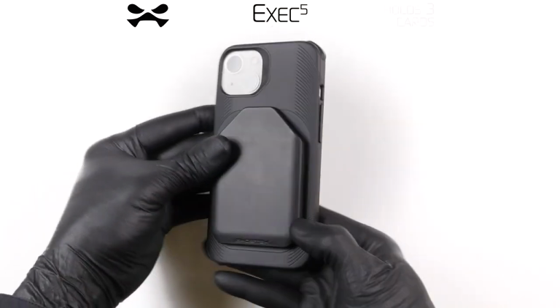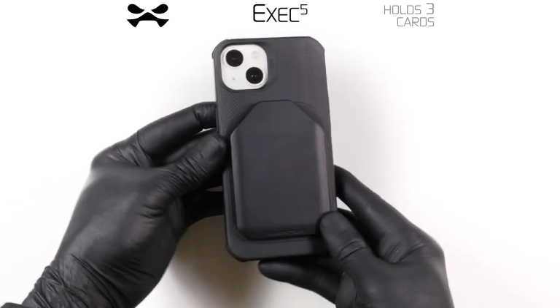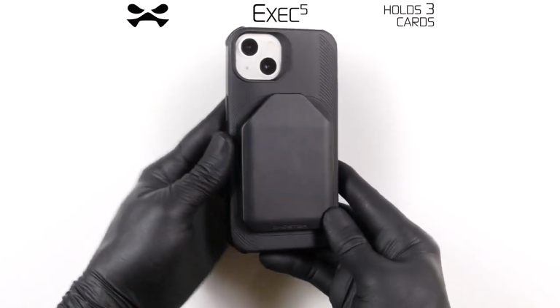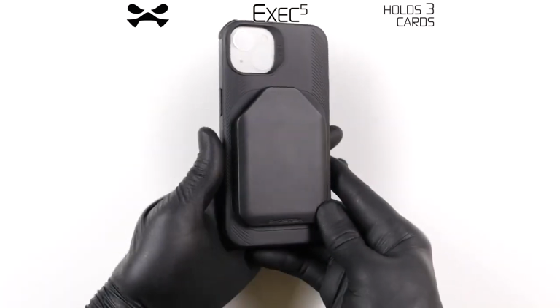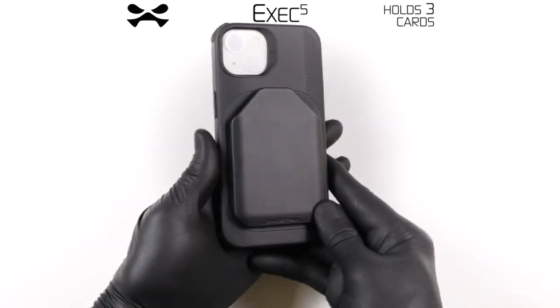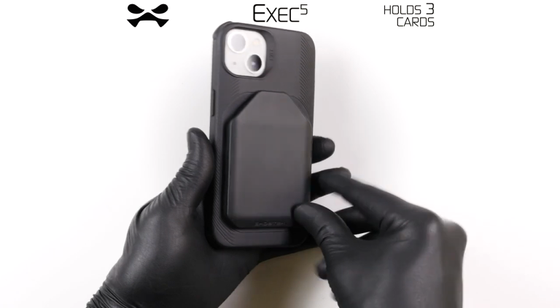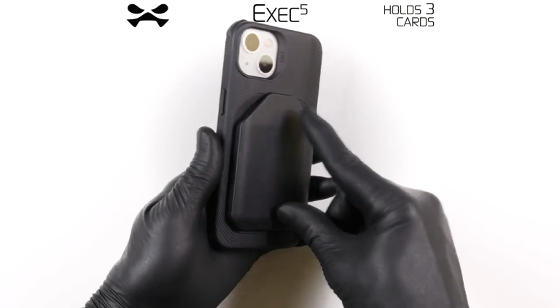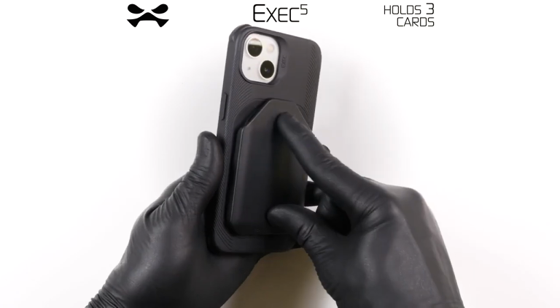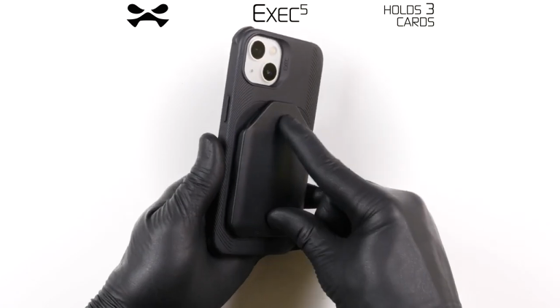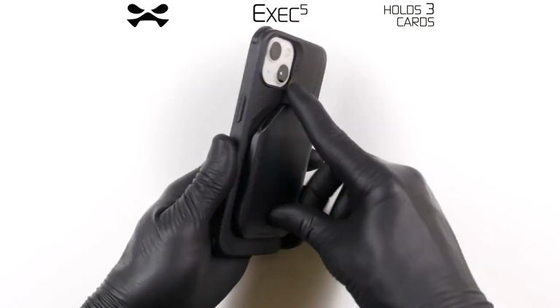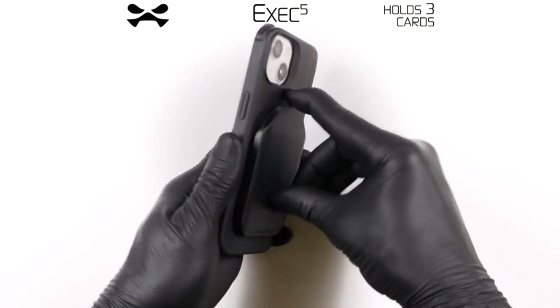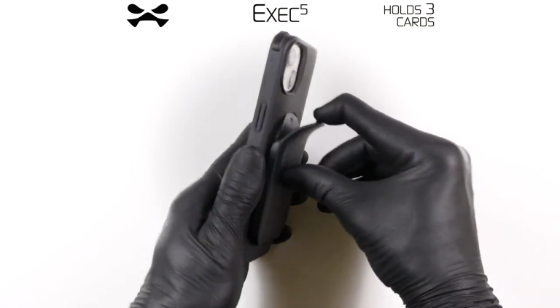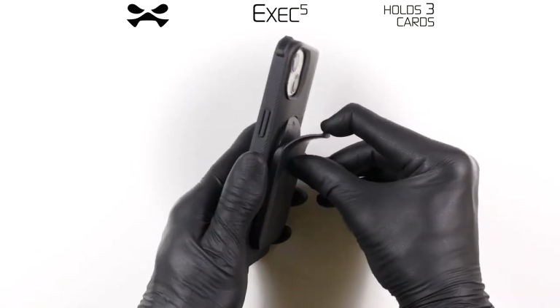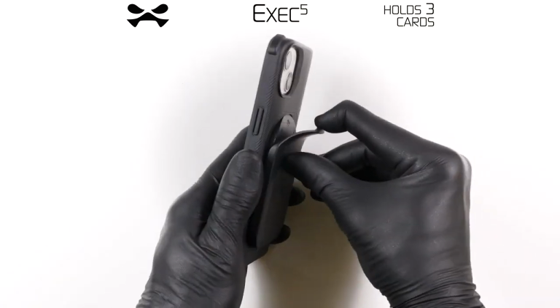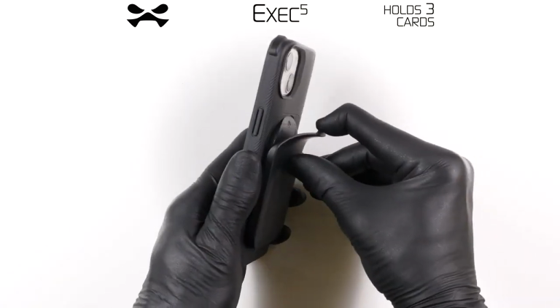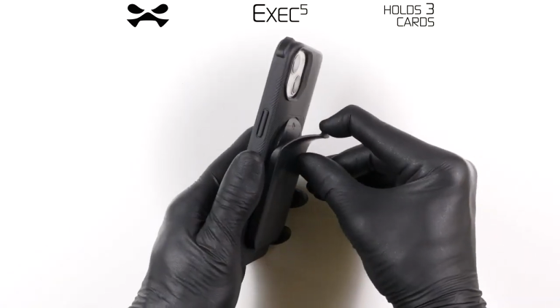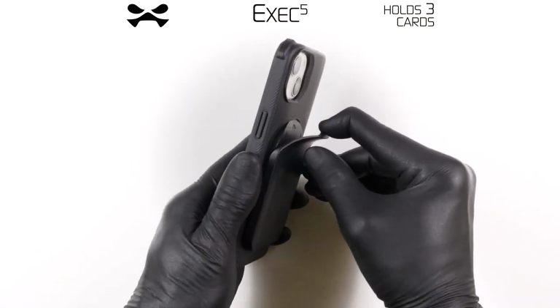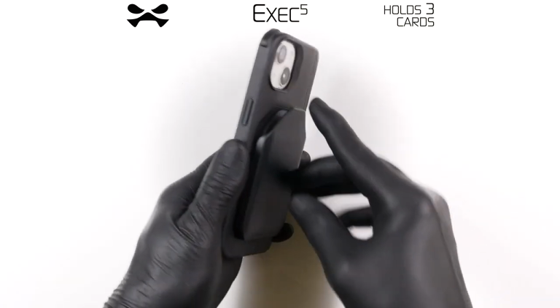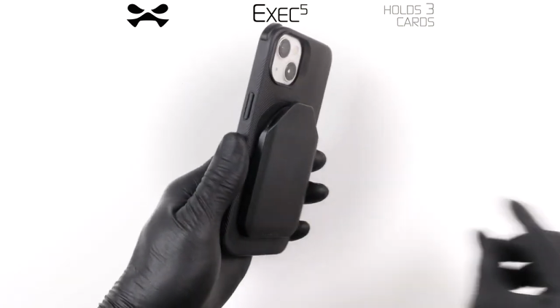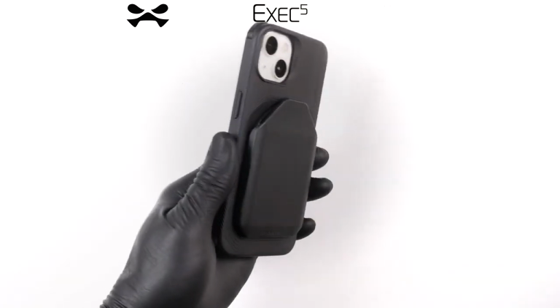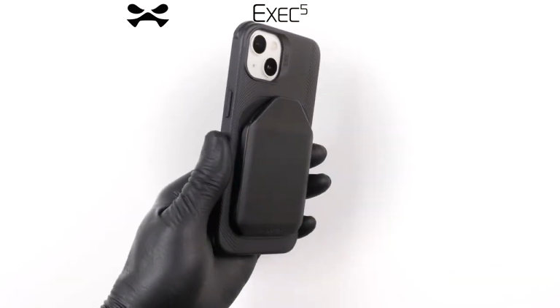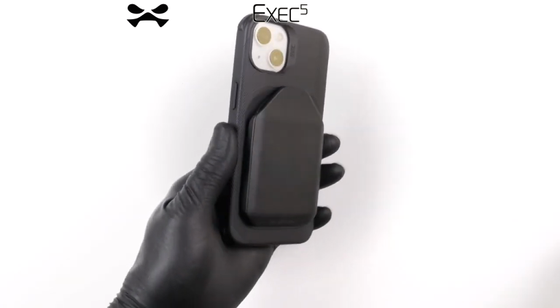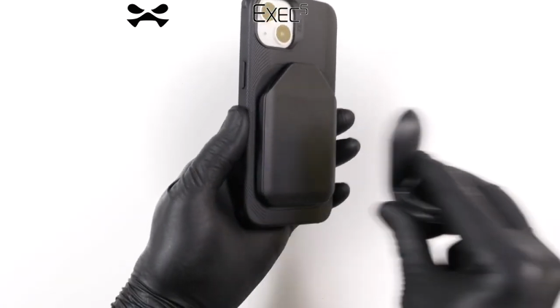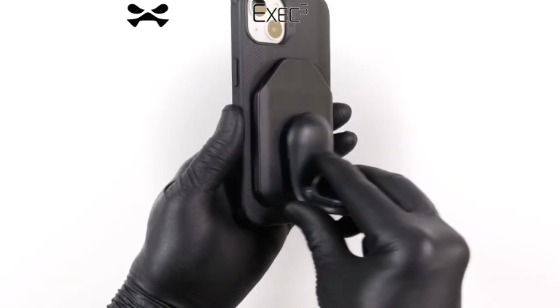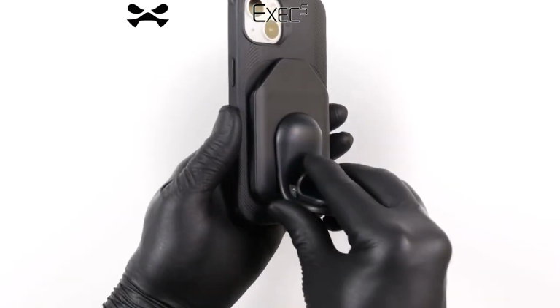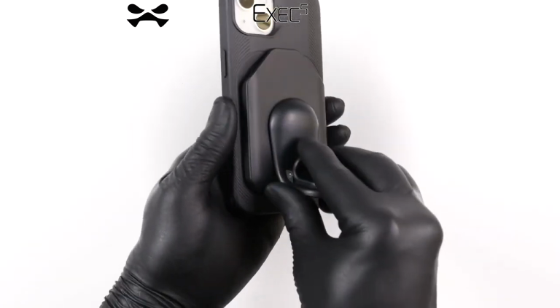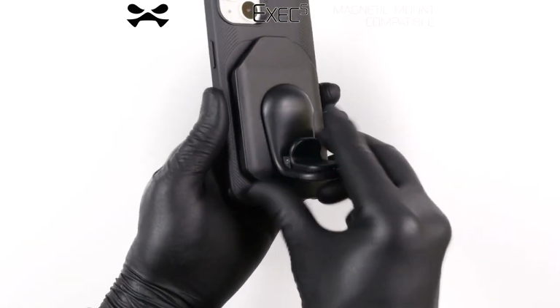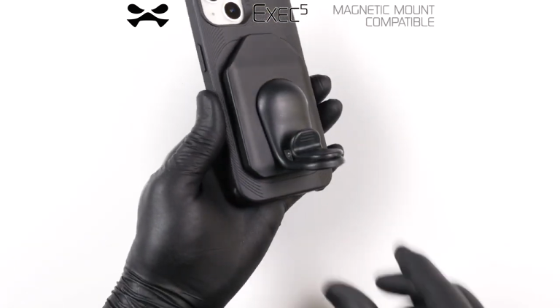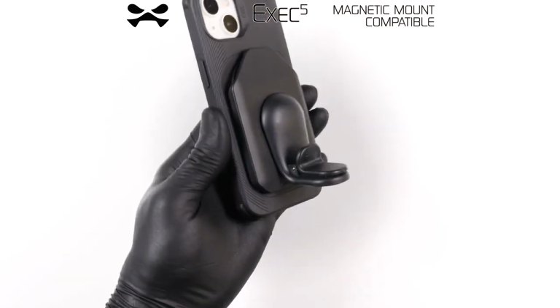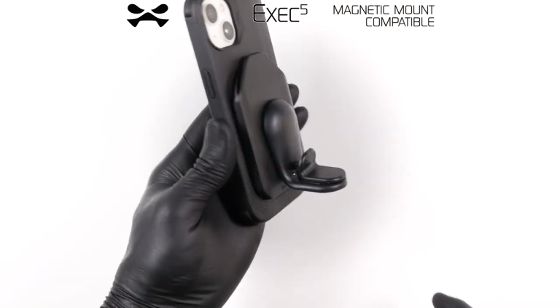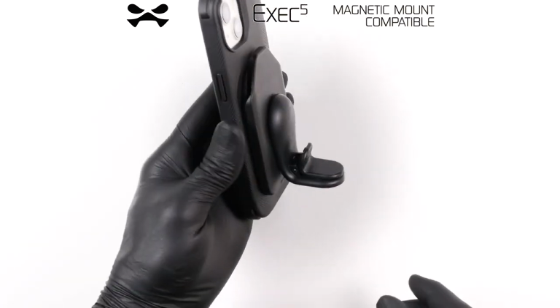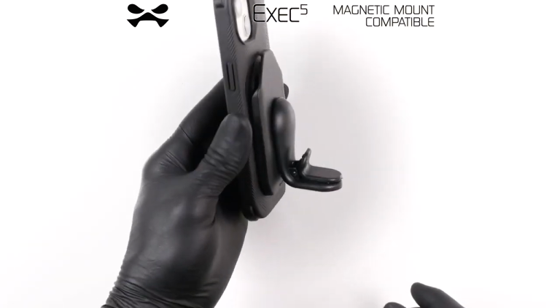Your EXEC 5 case features a versatile modular wallet which can hold up to three credit cards and also enables compatibility with magnetic car mounts.